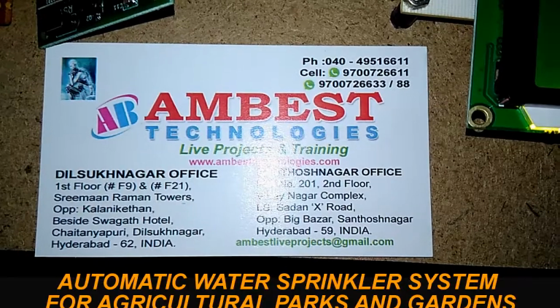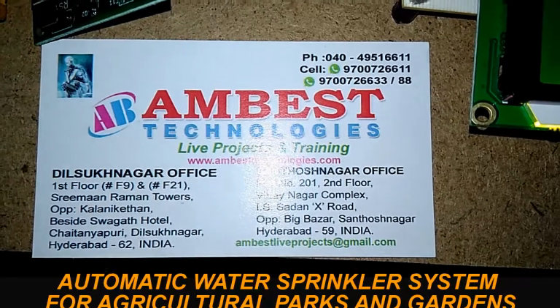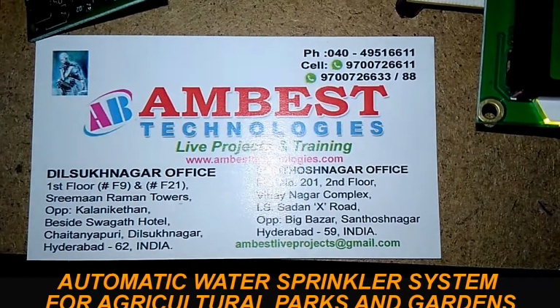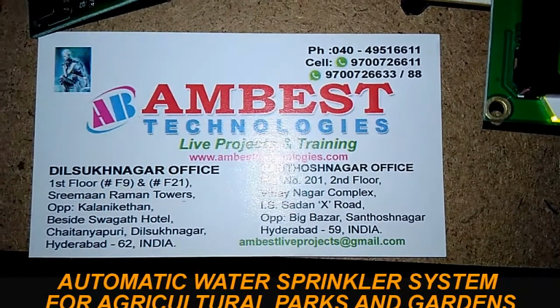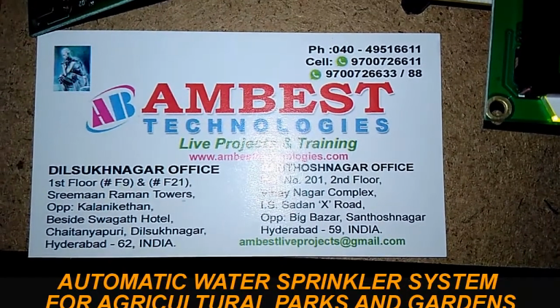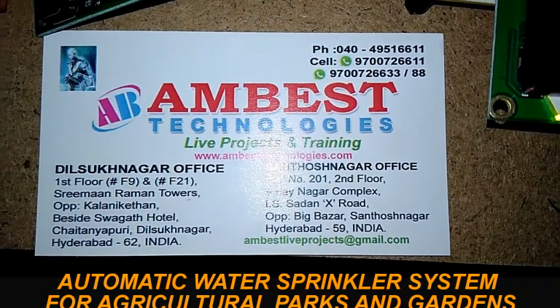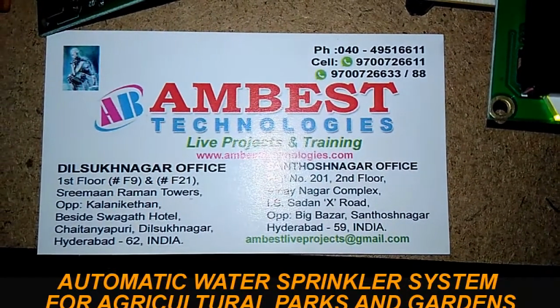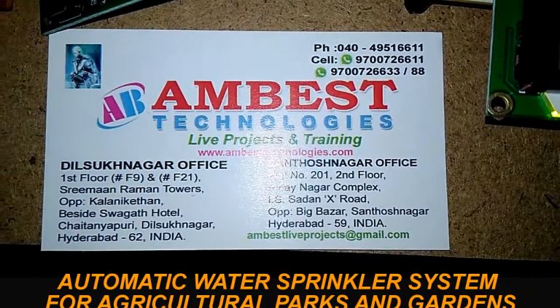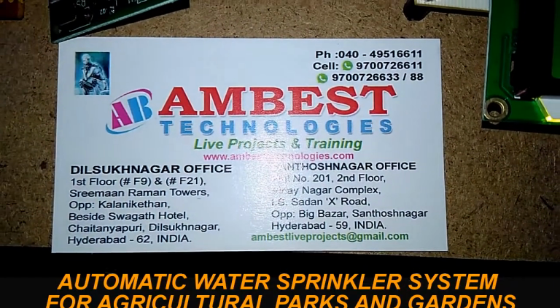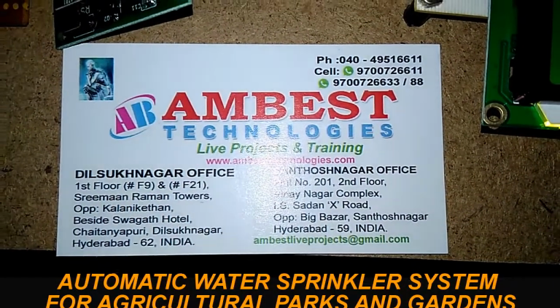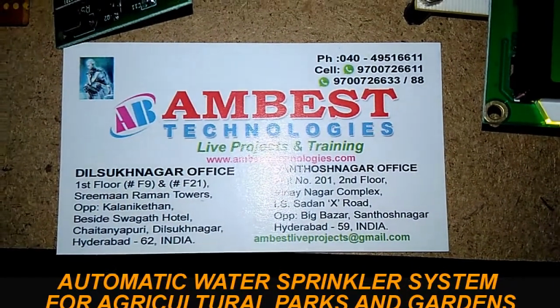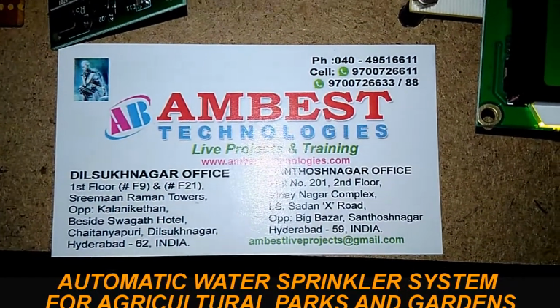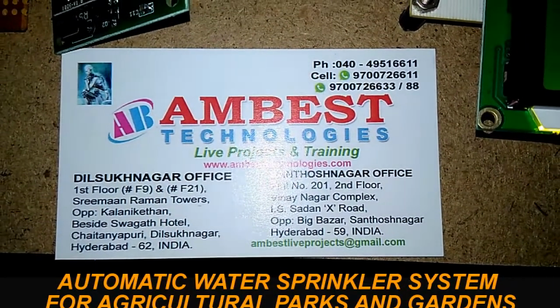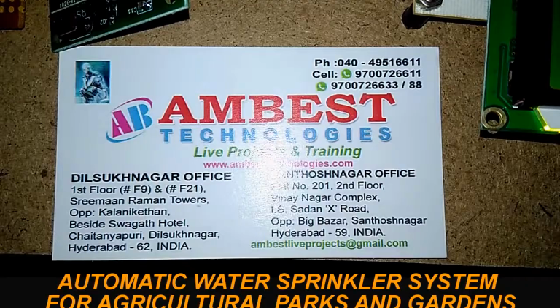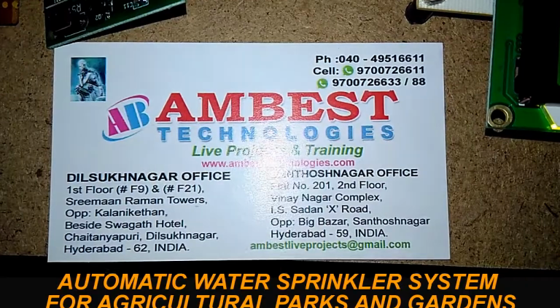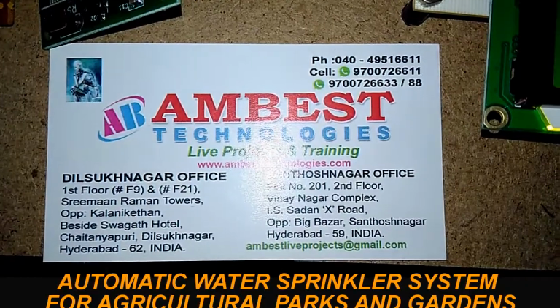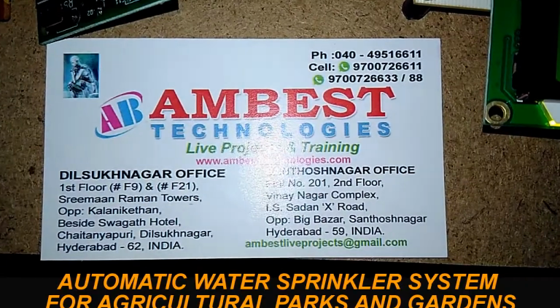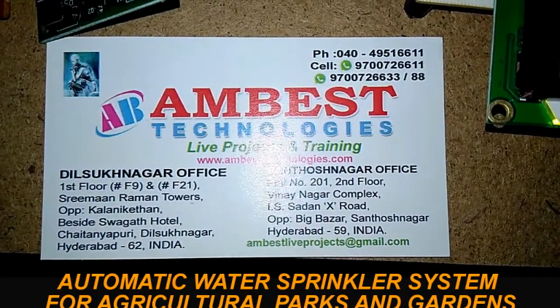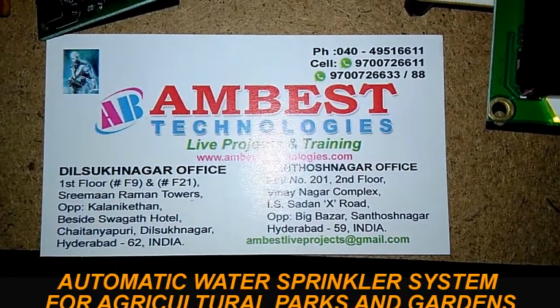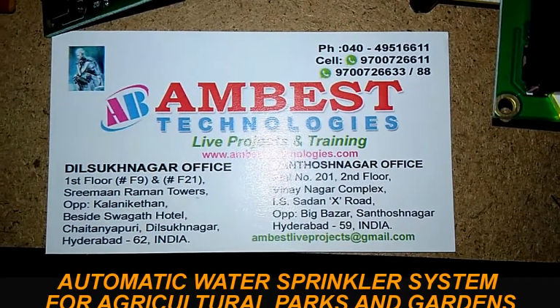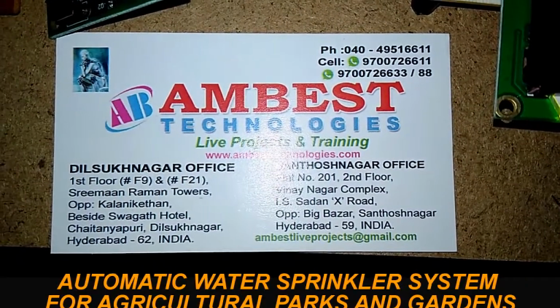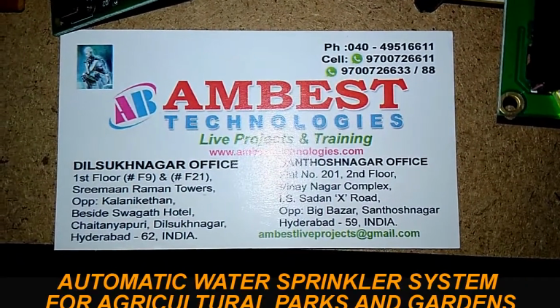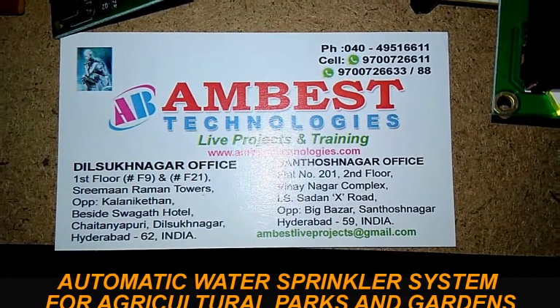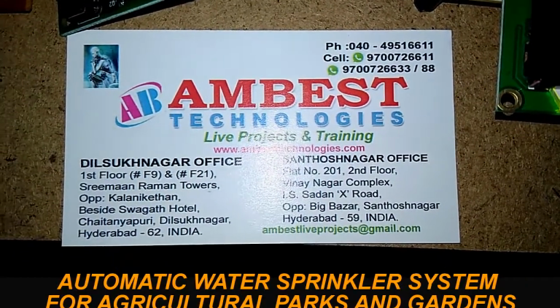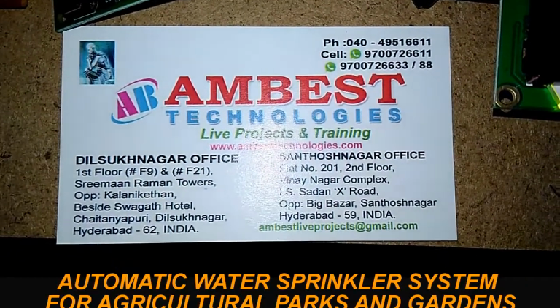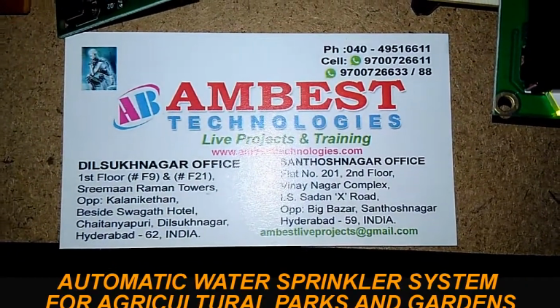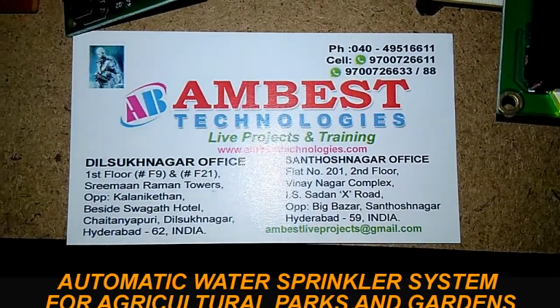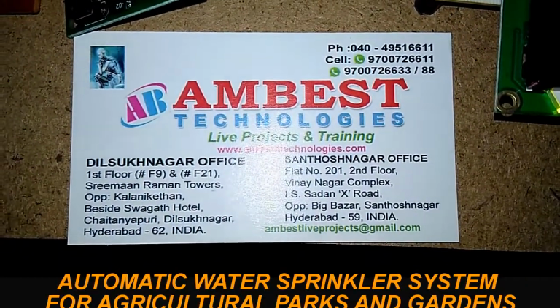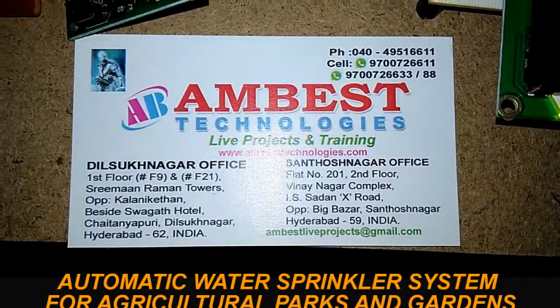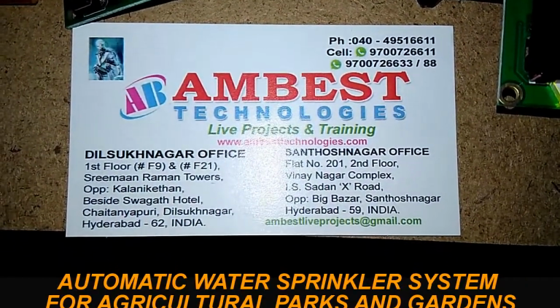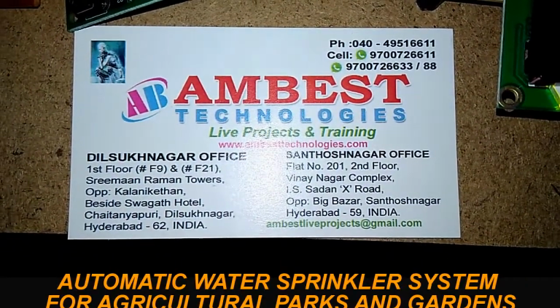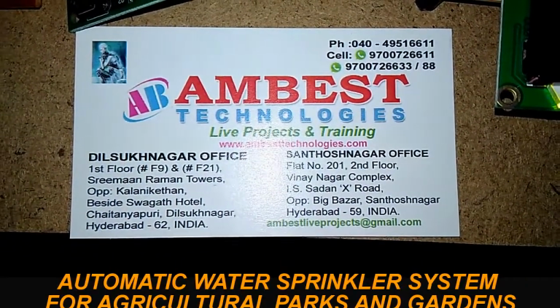Welcome to Ambash Technologies. Today we are going to see an automatic water sprinkler system for agriculture fields and garden areas.